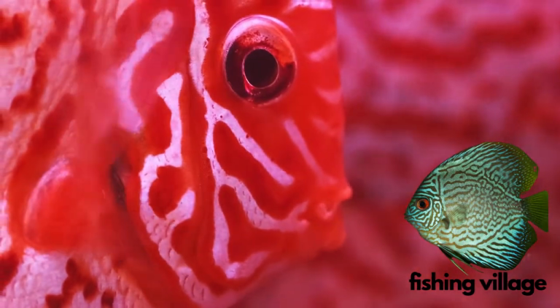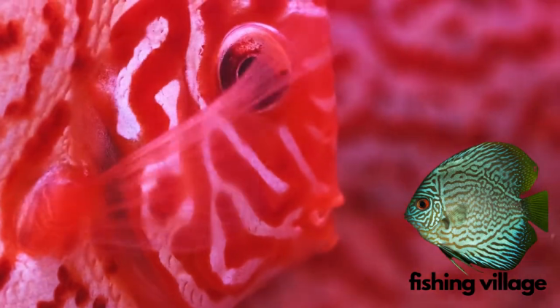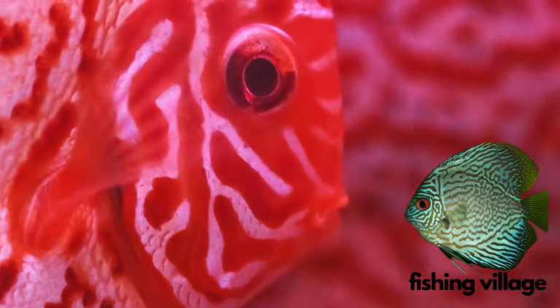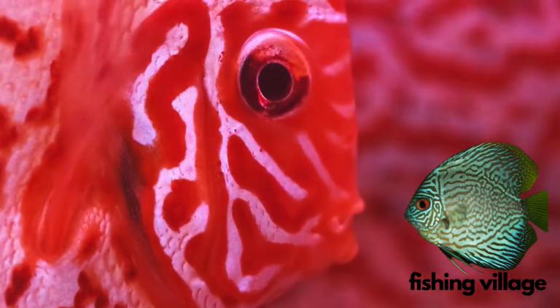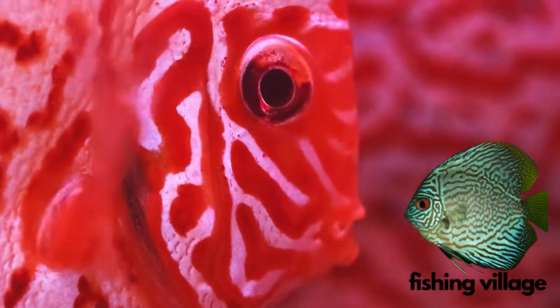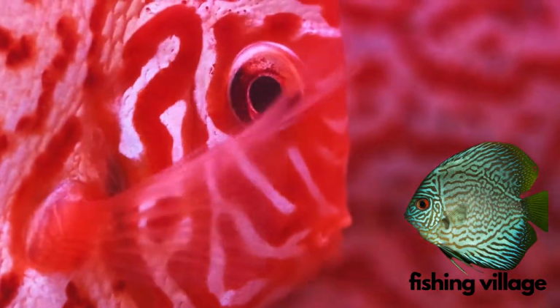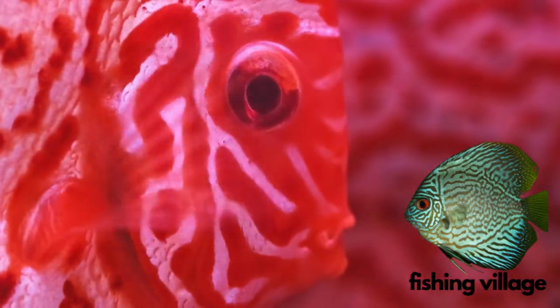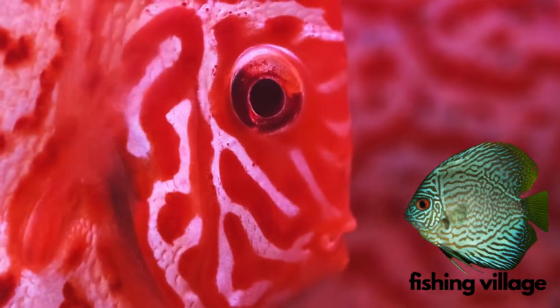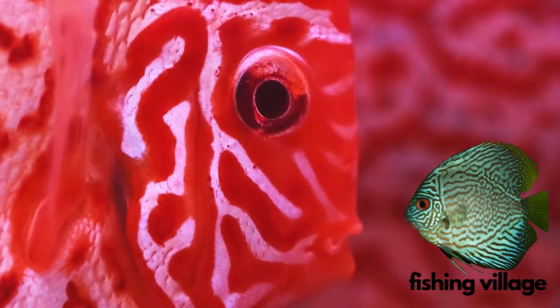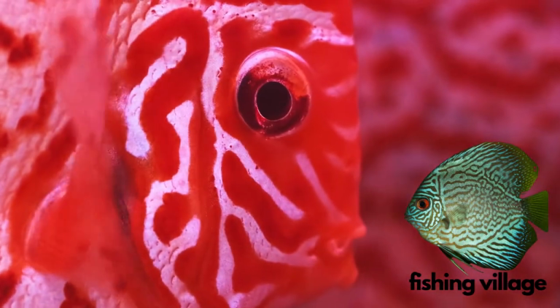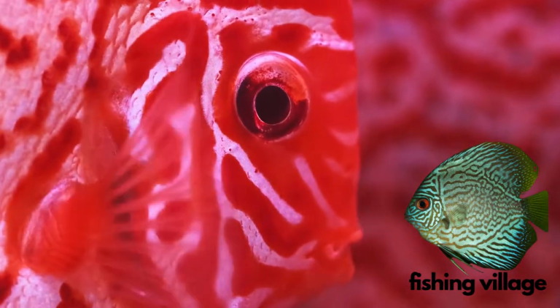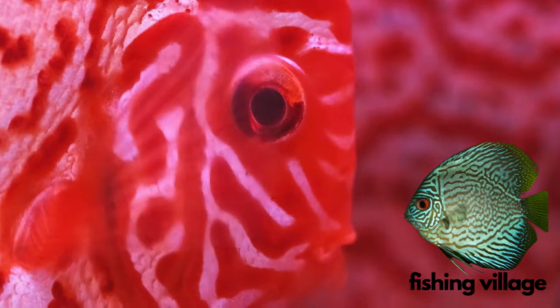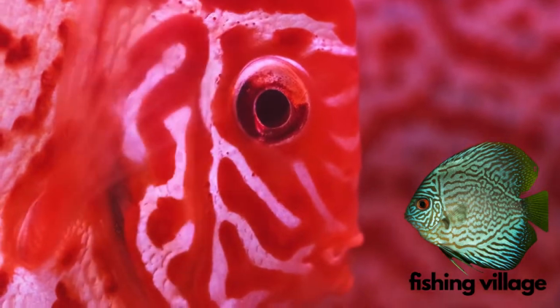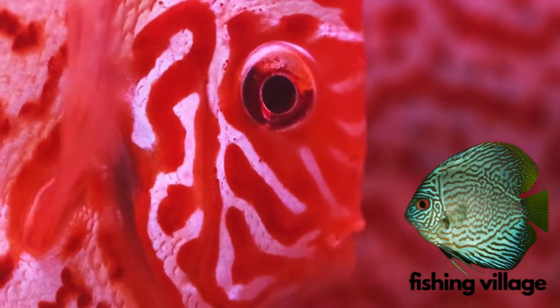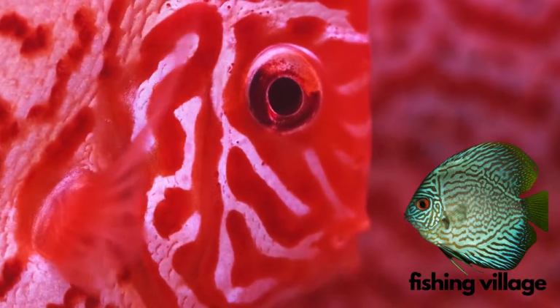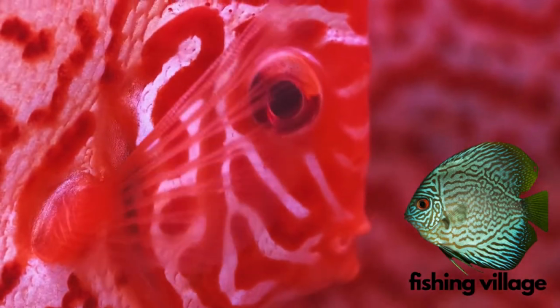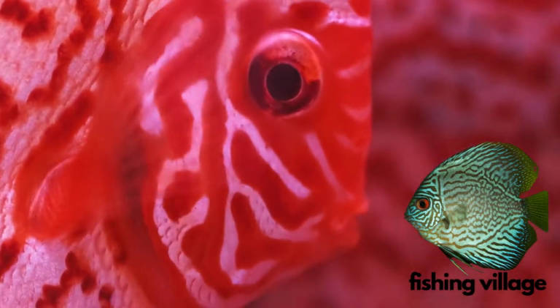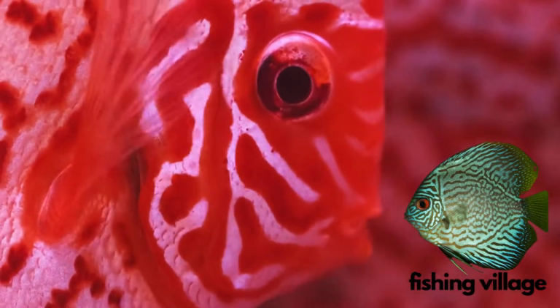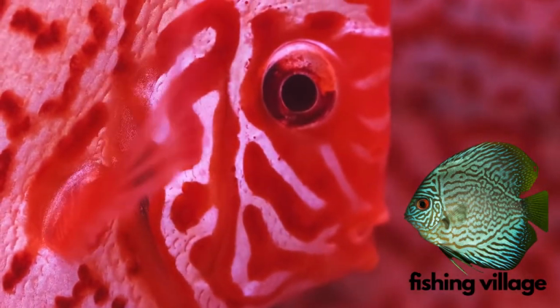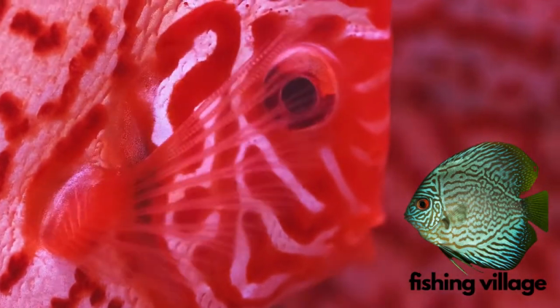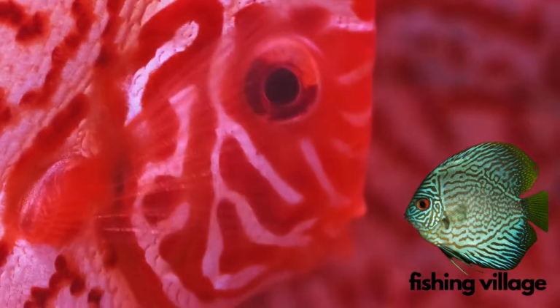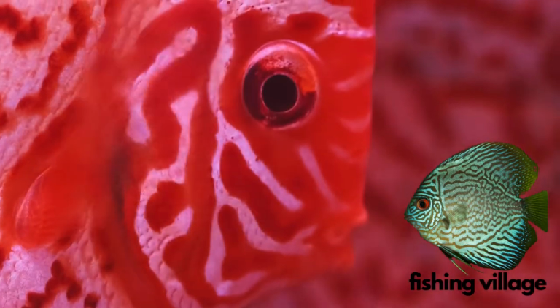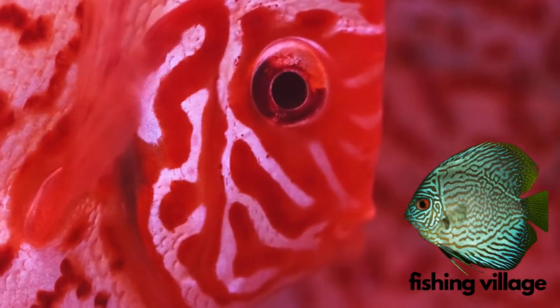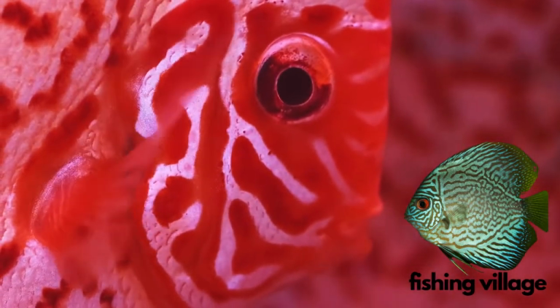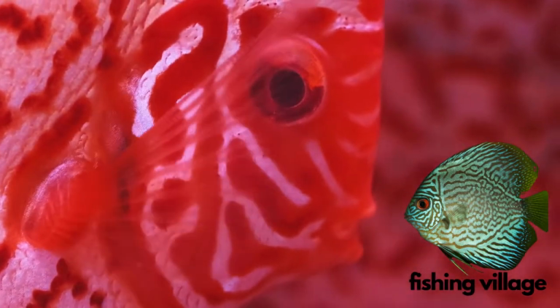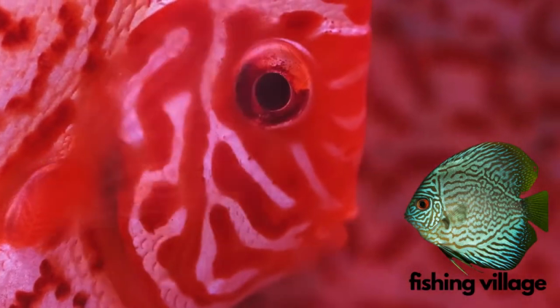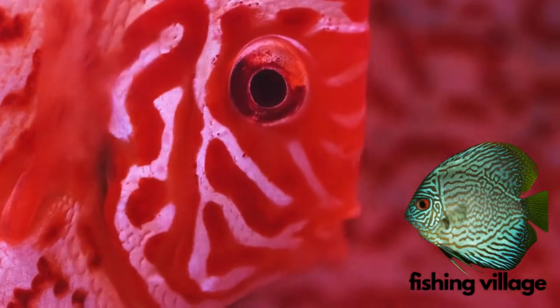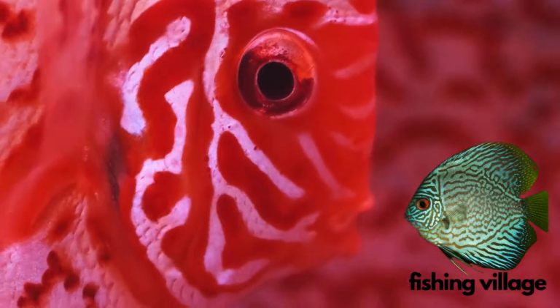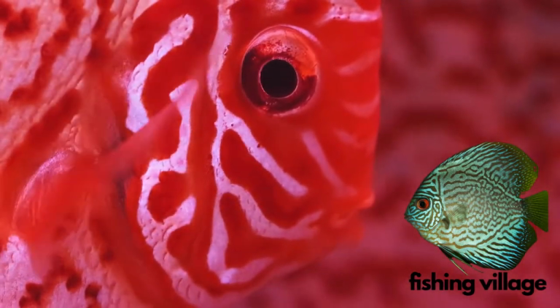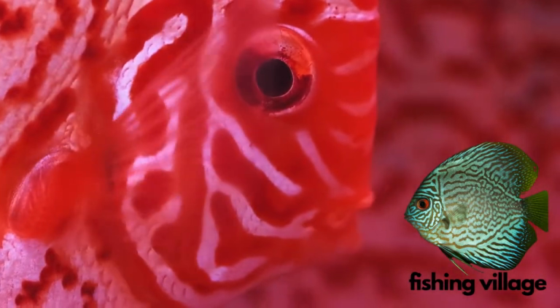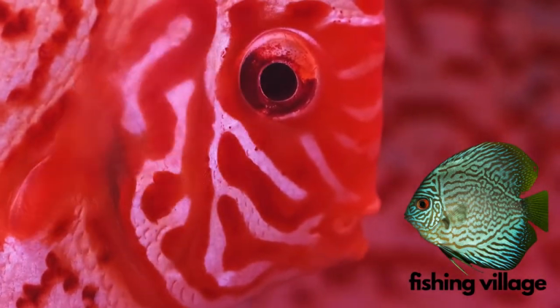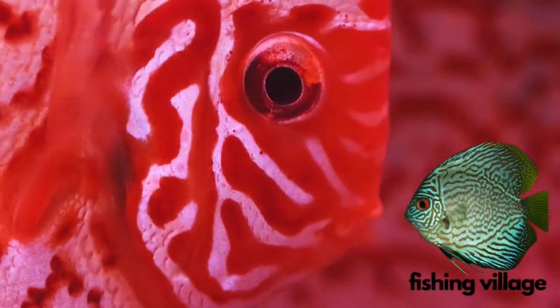Welcome to Fishing Village. Today we will talk about Butterflyfish.